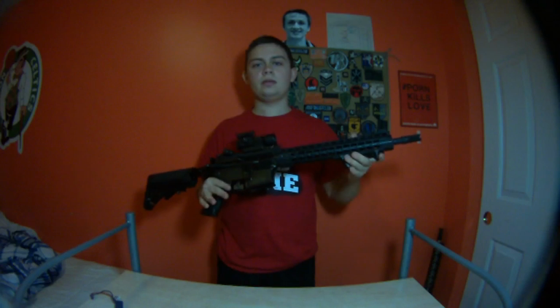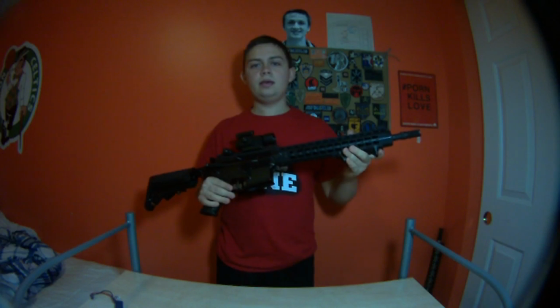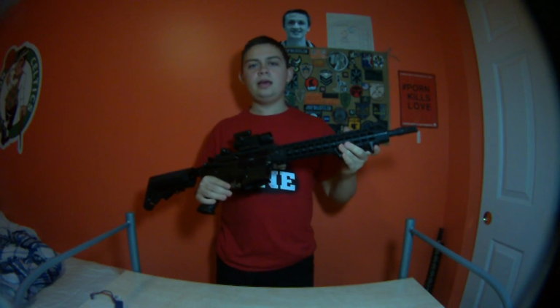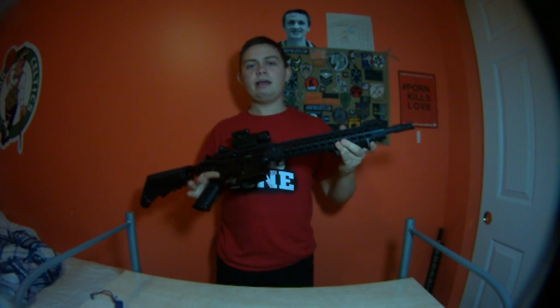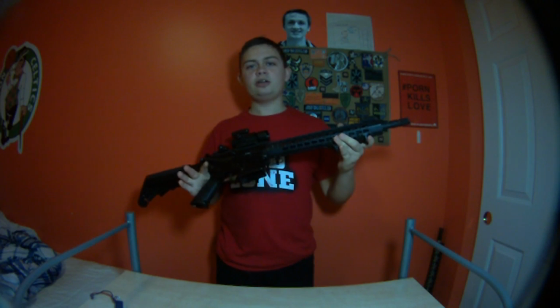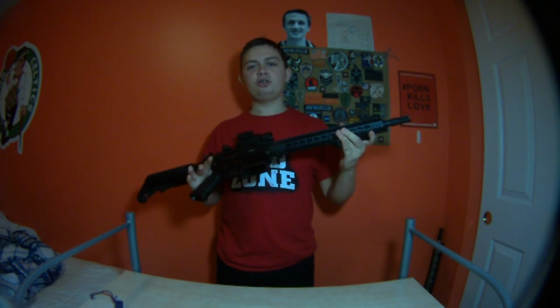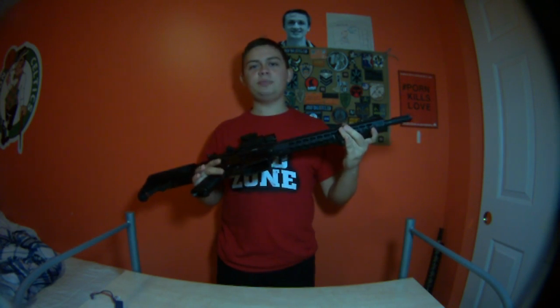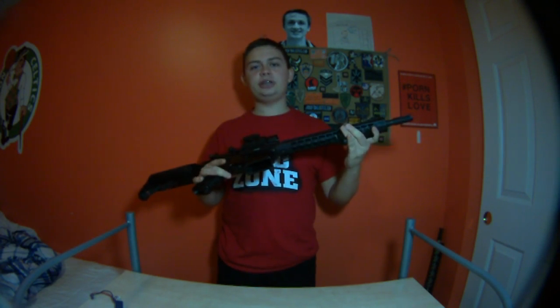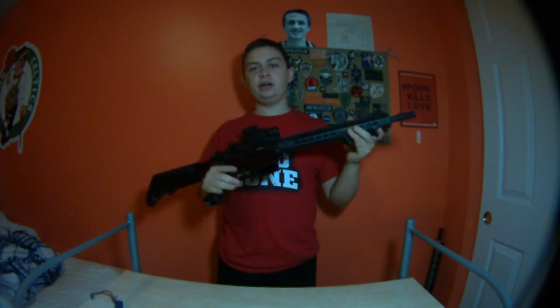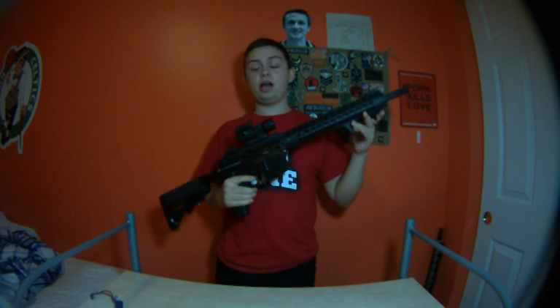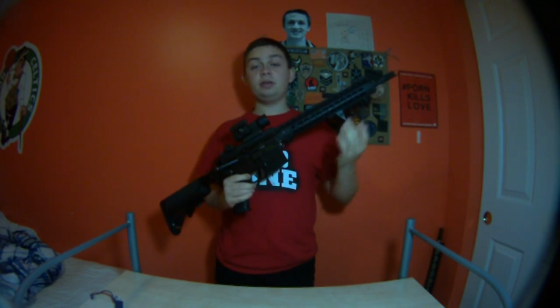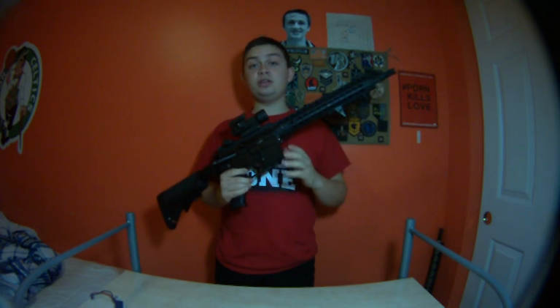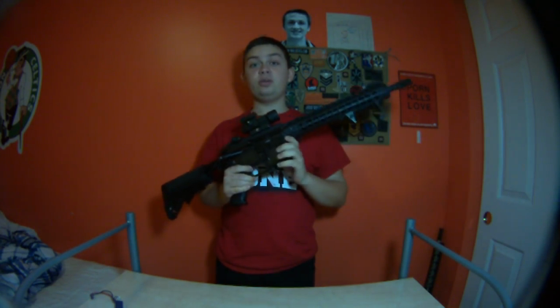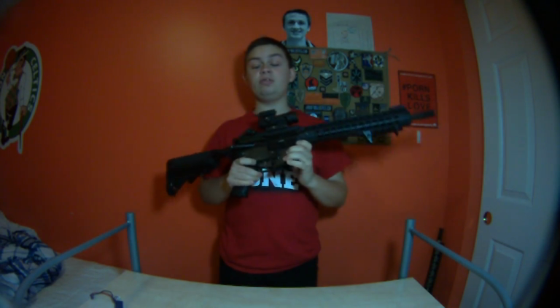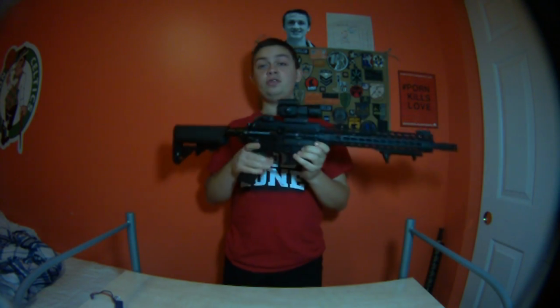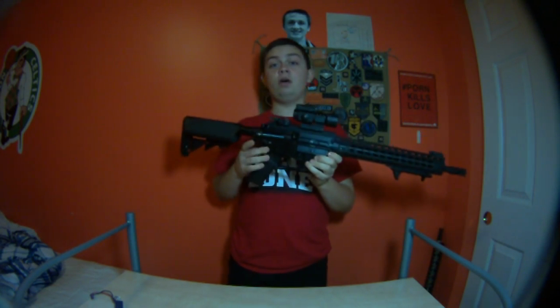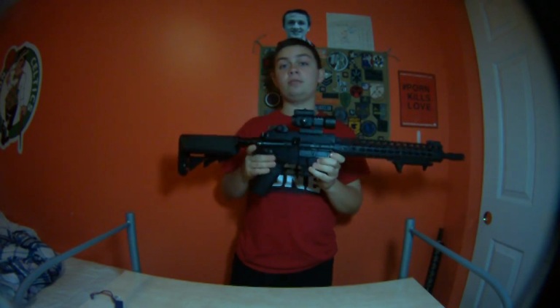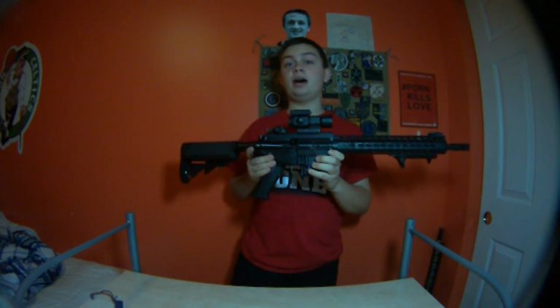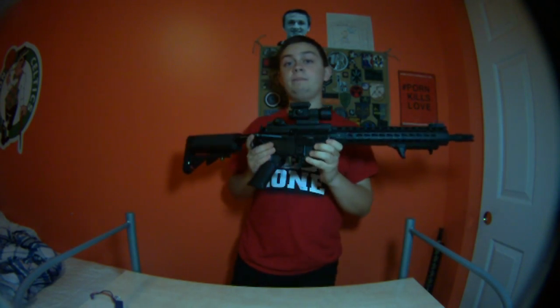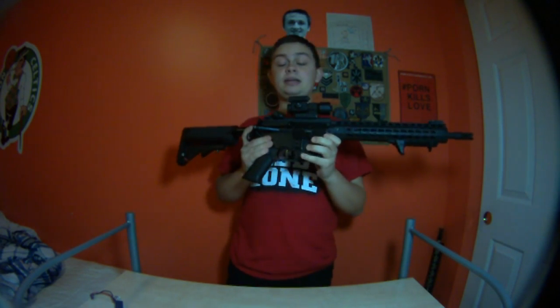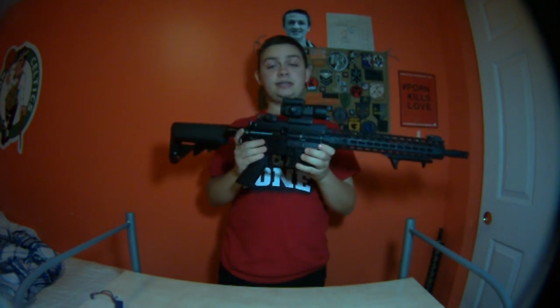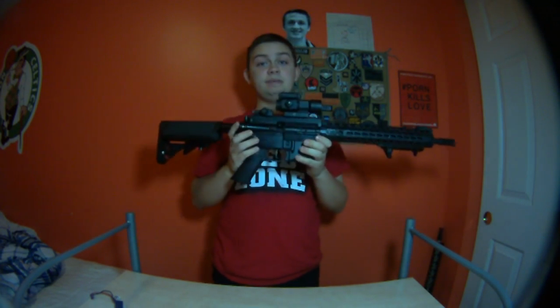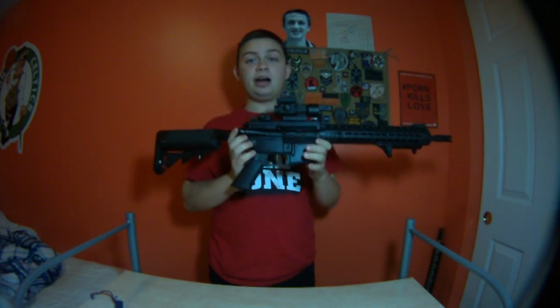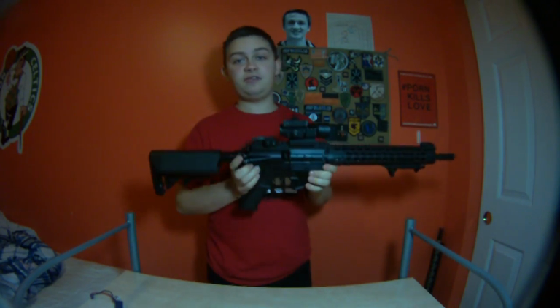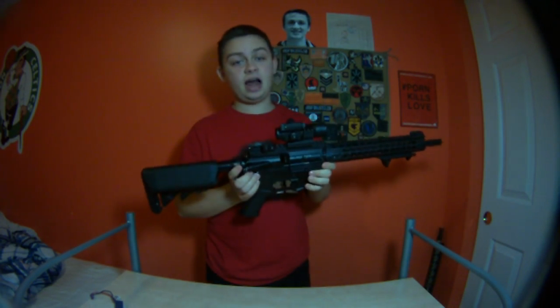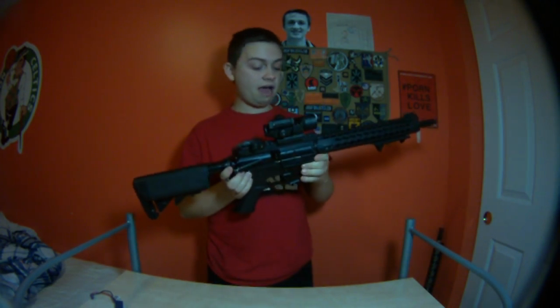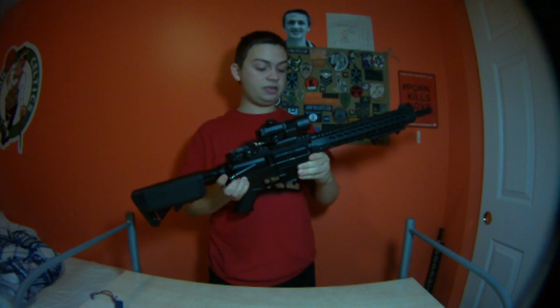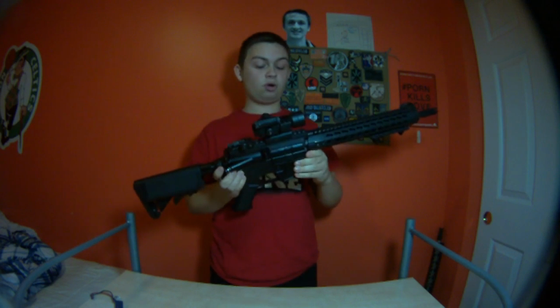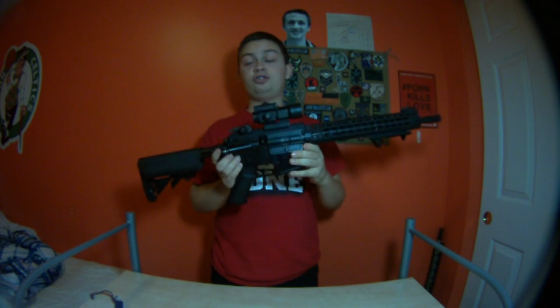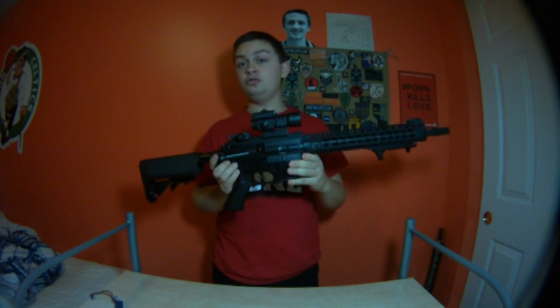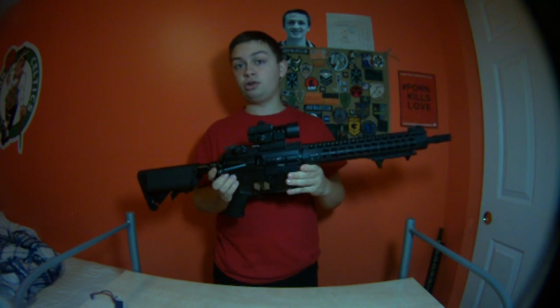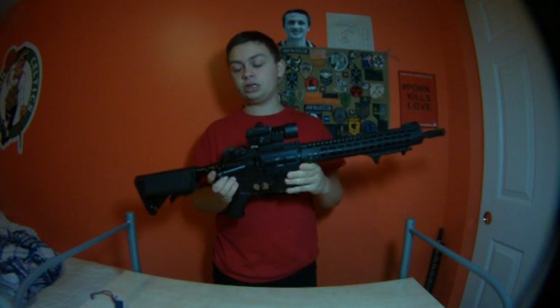Hey guys, Shushan Majit here. I'm going to be doing a review on my BTC MOSFET. I have the Mark II version.